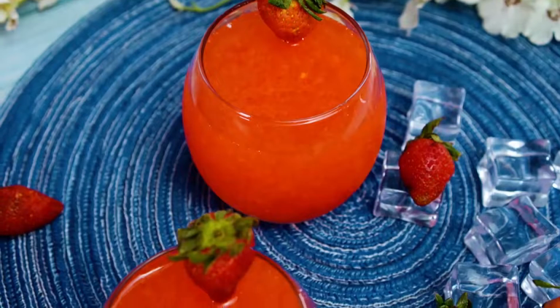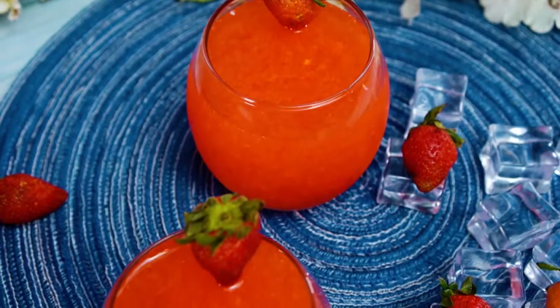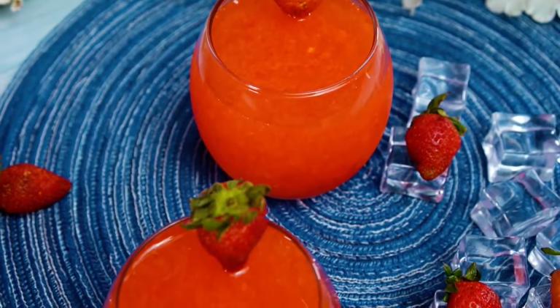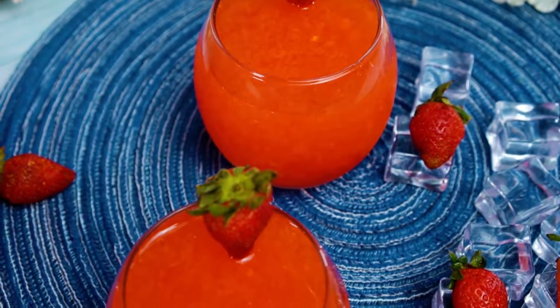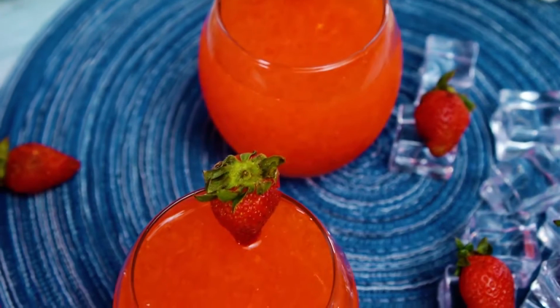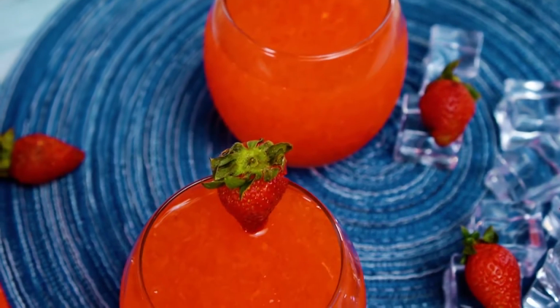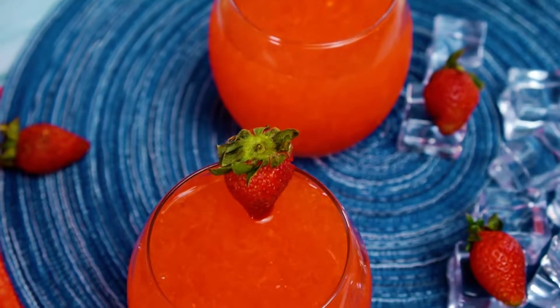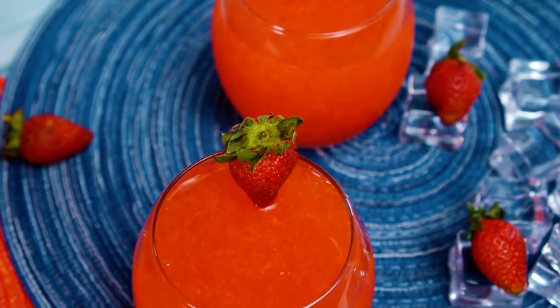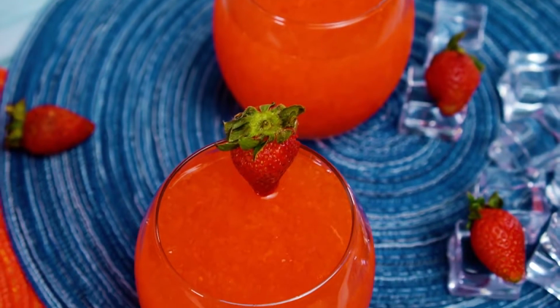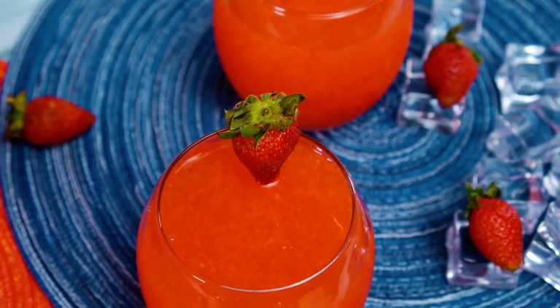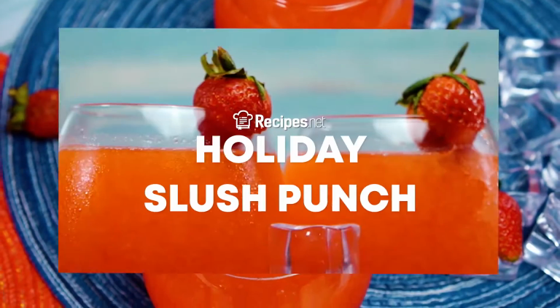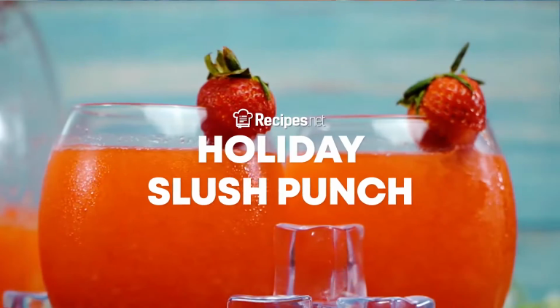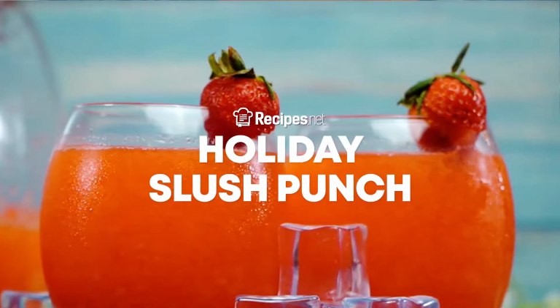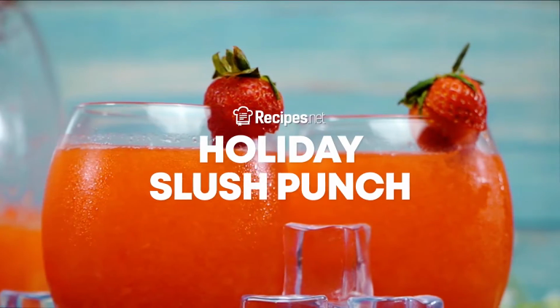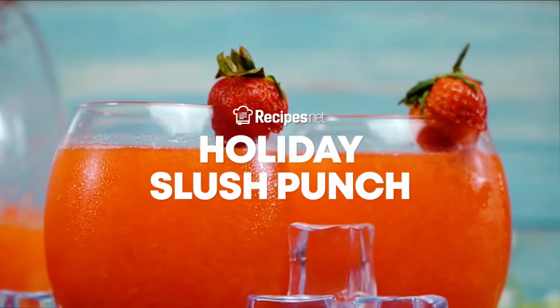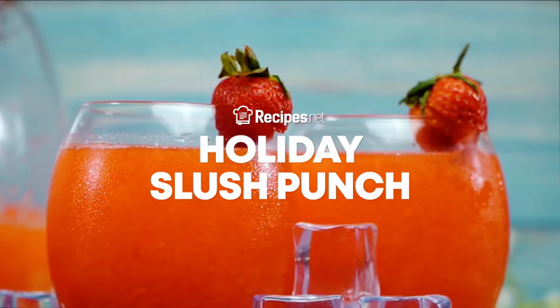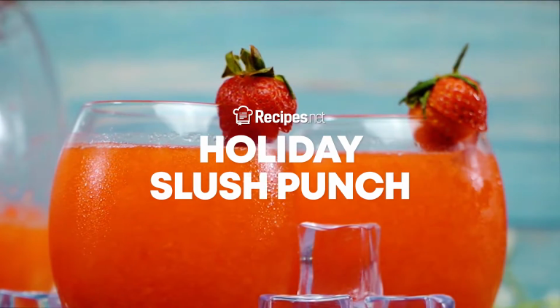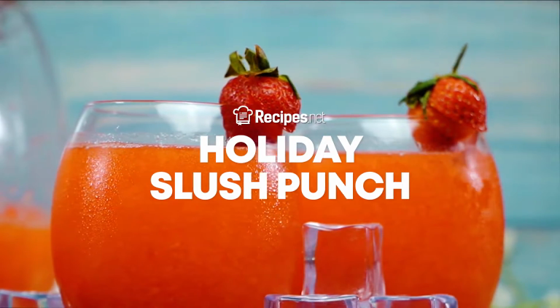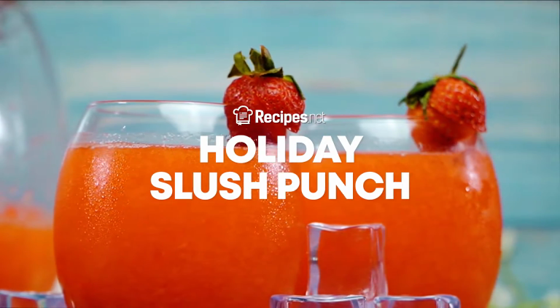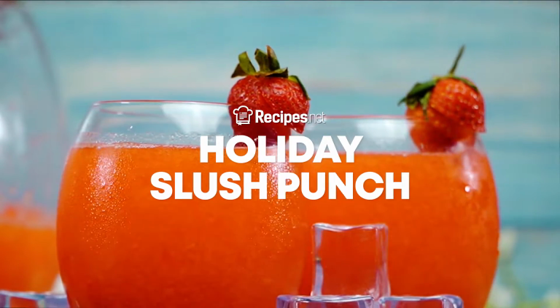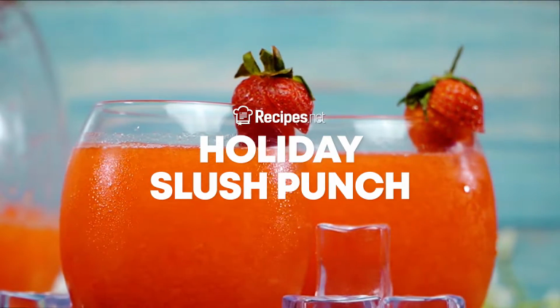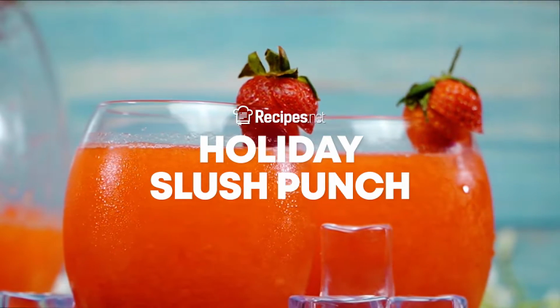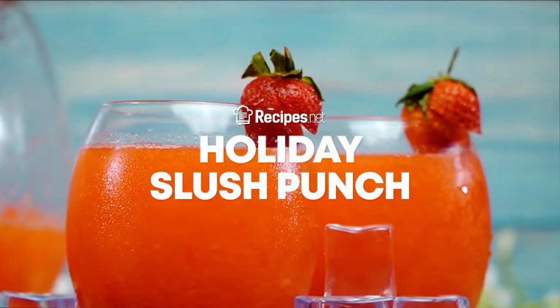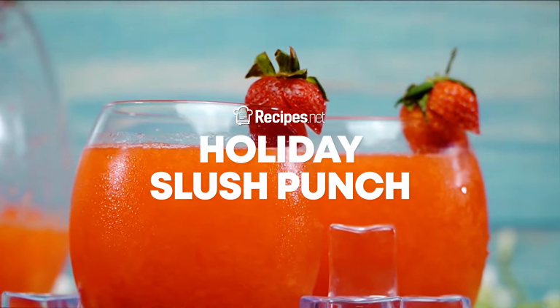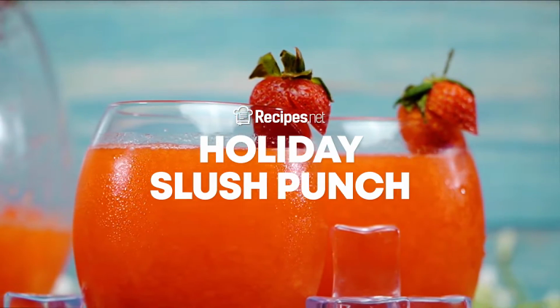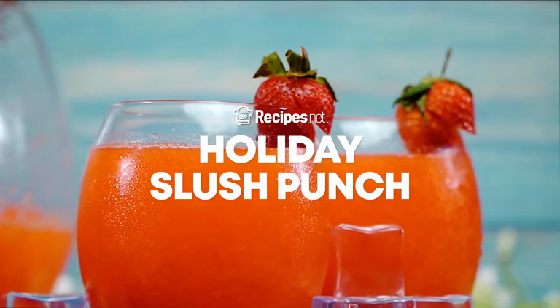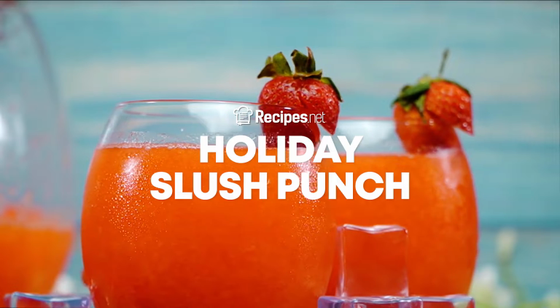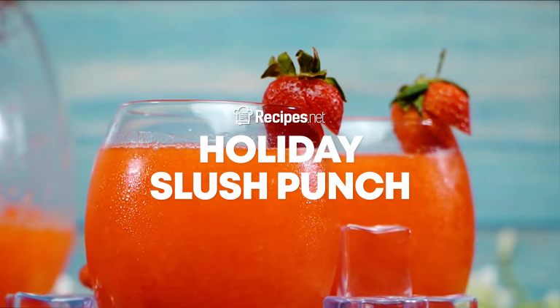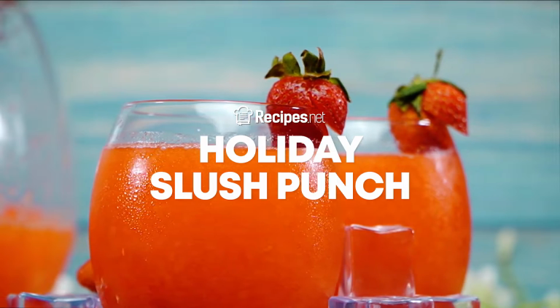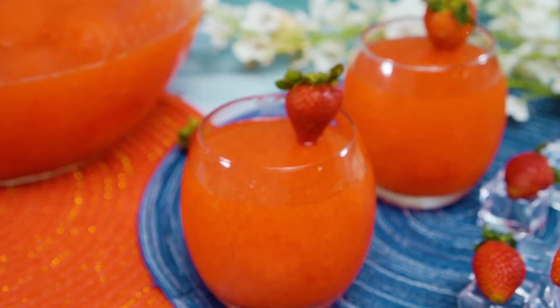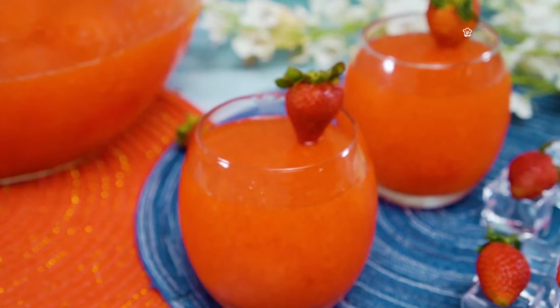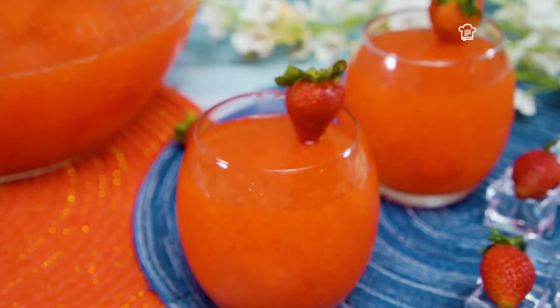Whichever holiday you're celebrating, this holiday's Lush Punch is a fun drink that everyone can definitely enjoy.